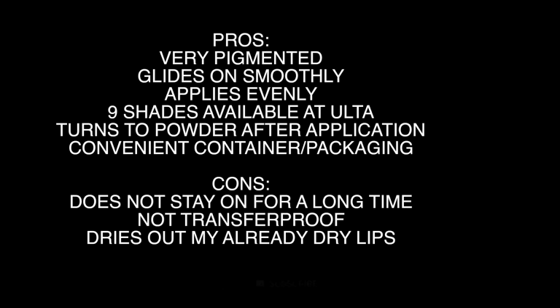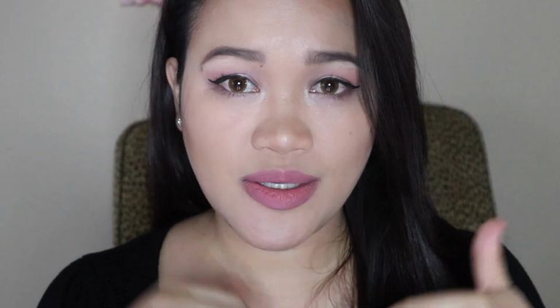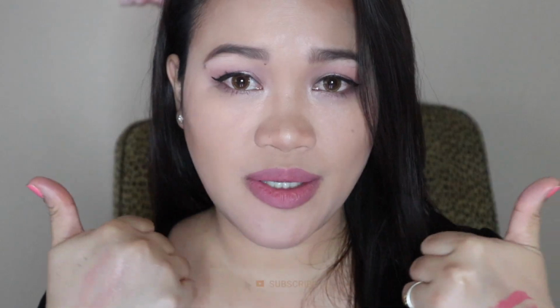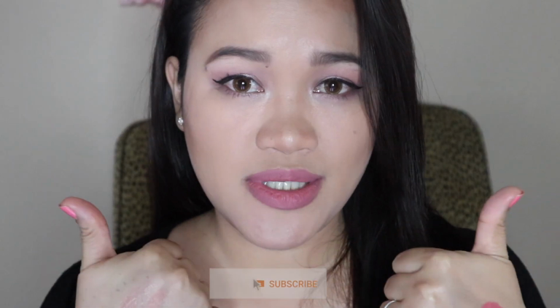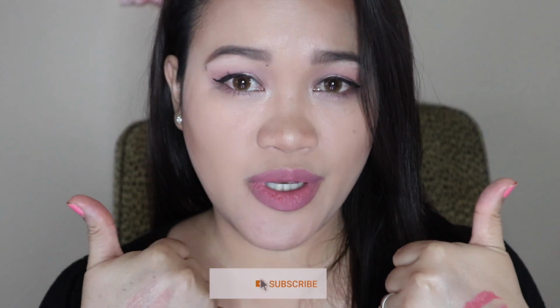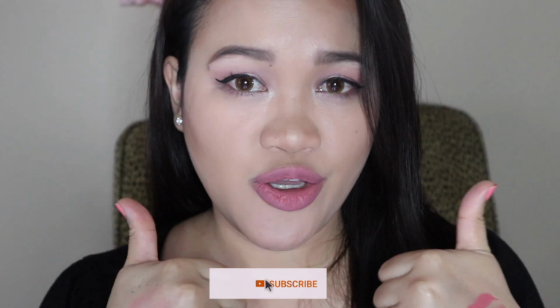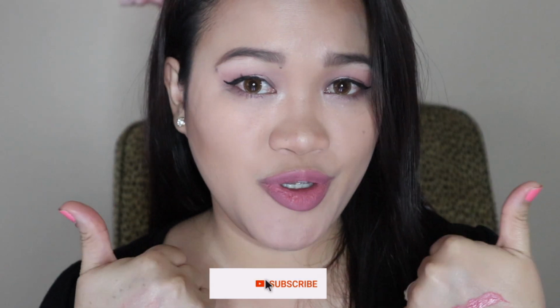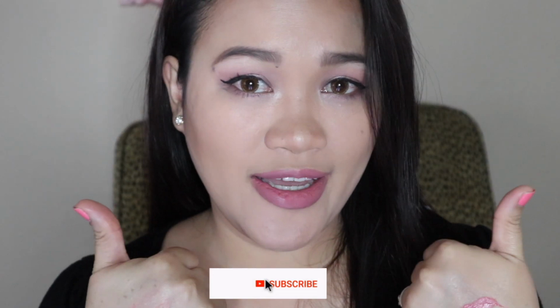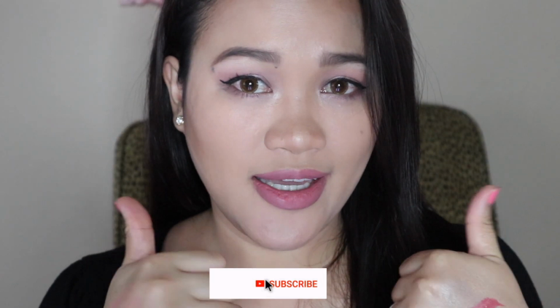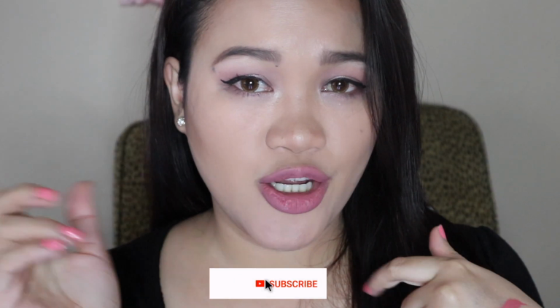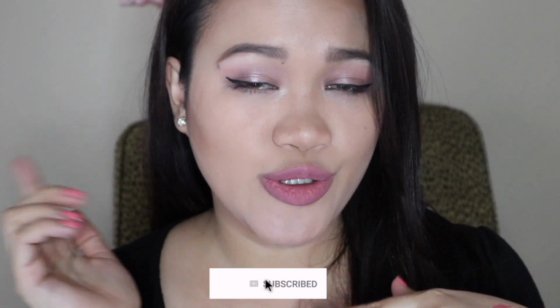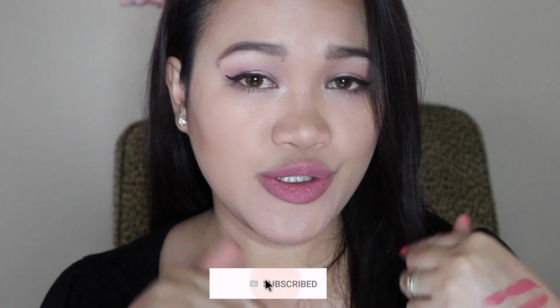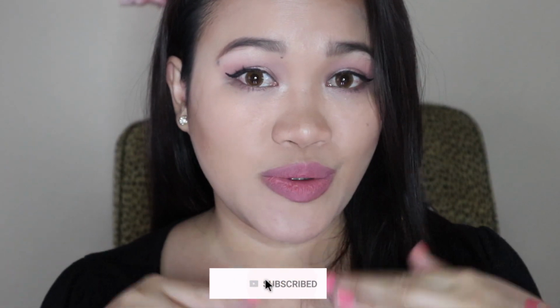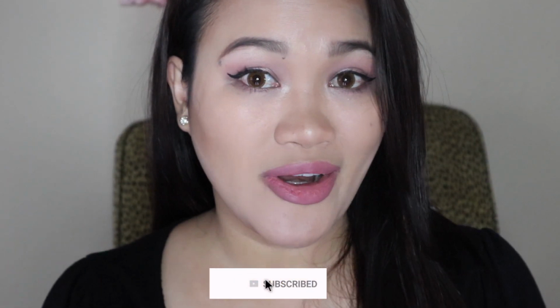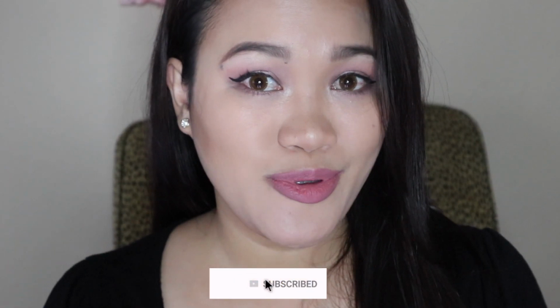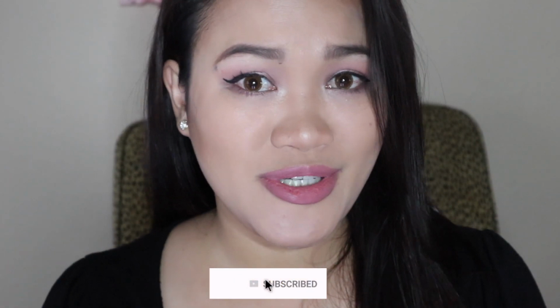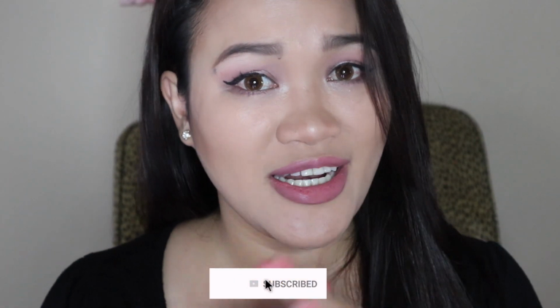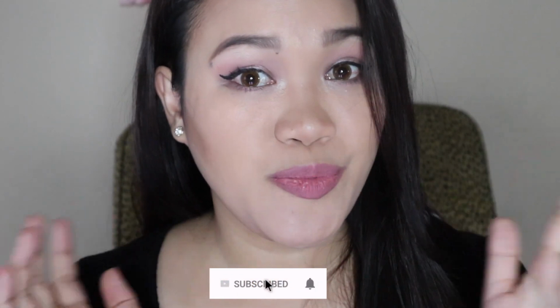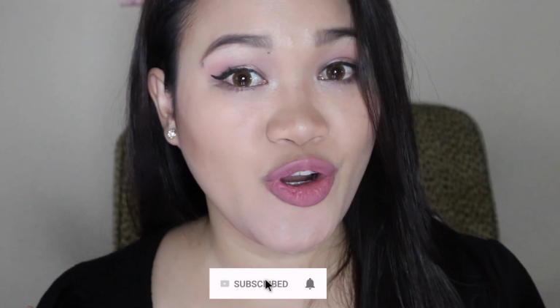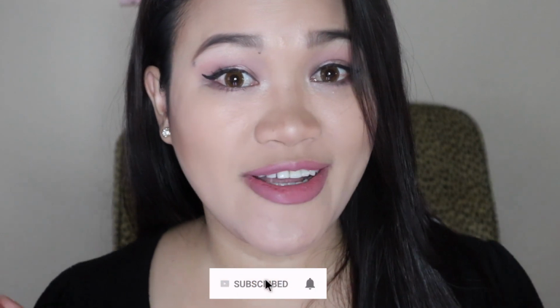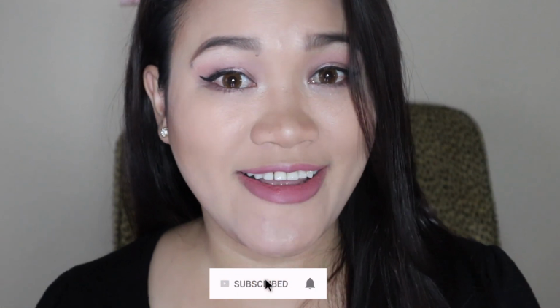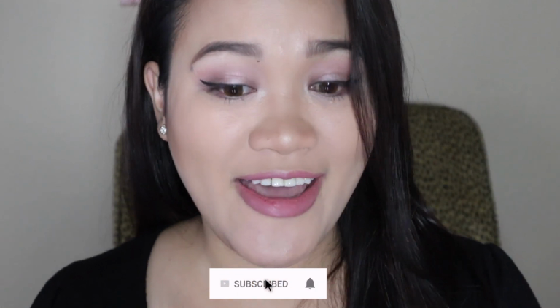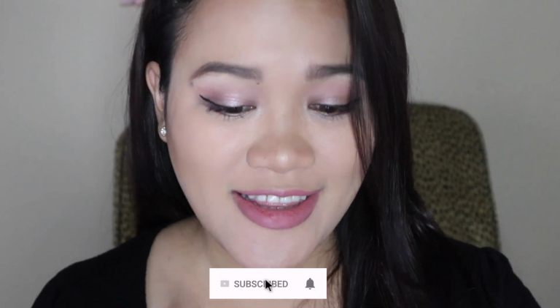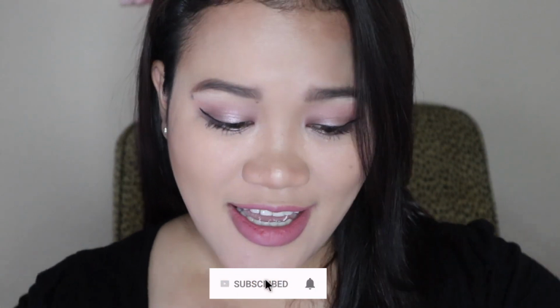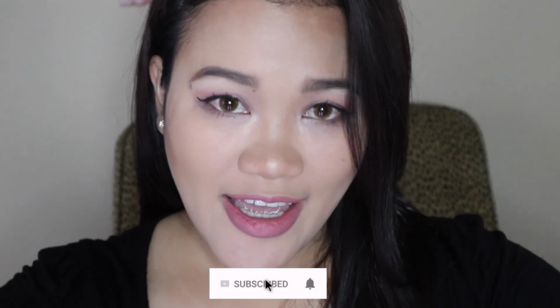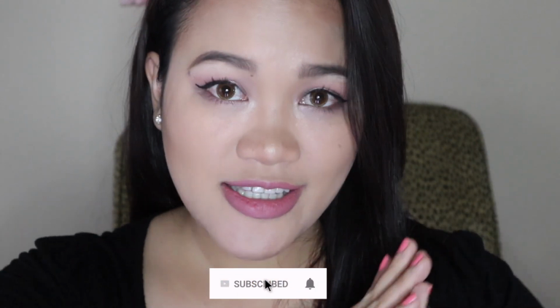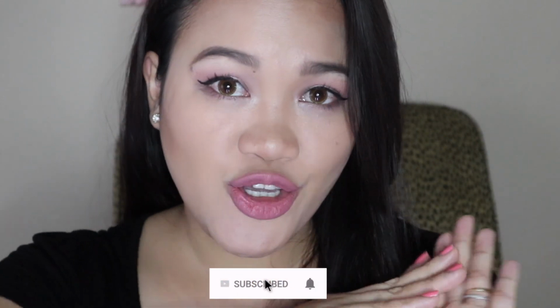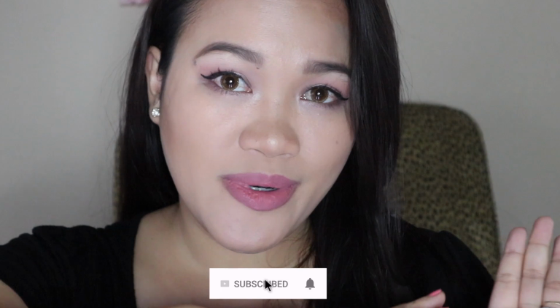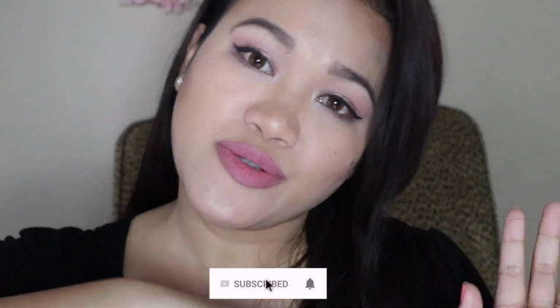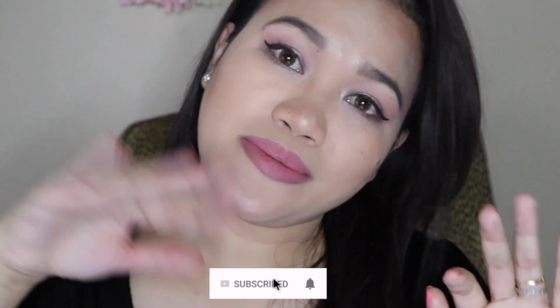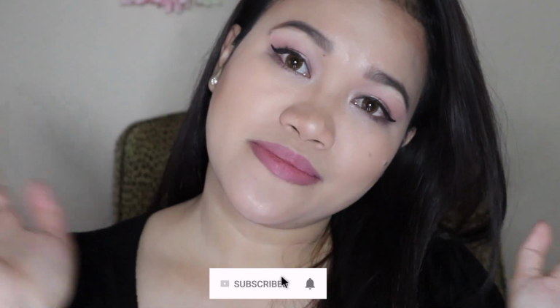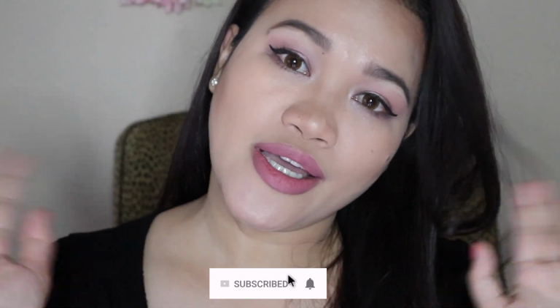Thumbs up this video if you like it, and also subscribe to my channel if you are not yet. See you in the next one. Bye.